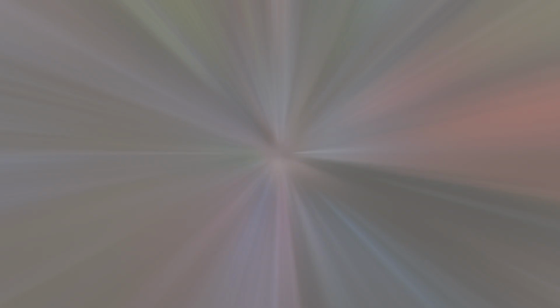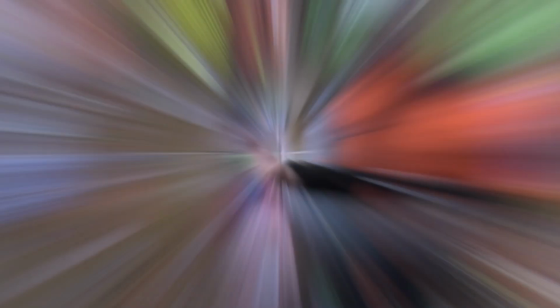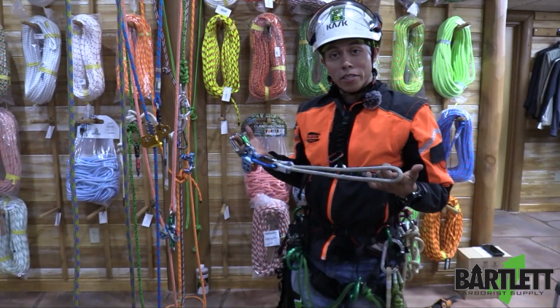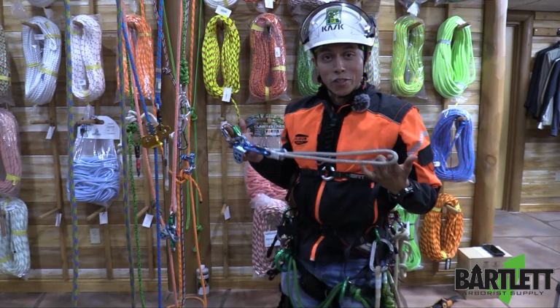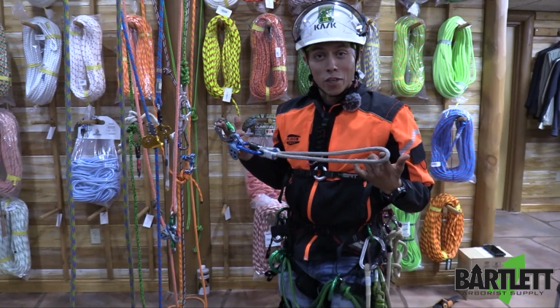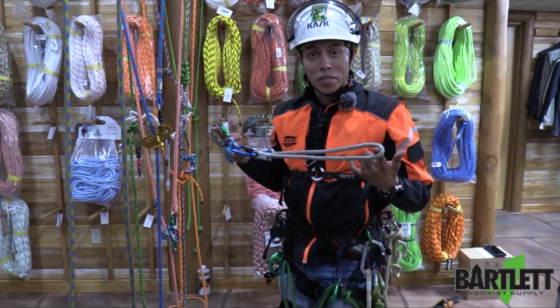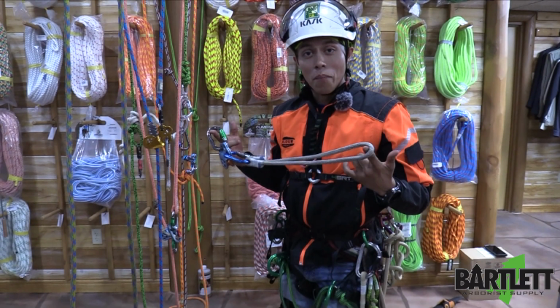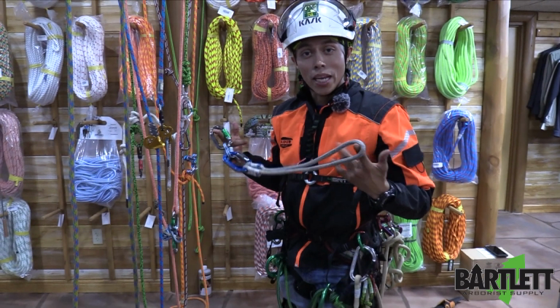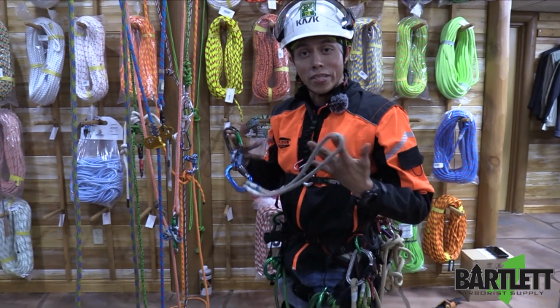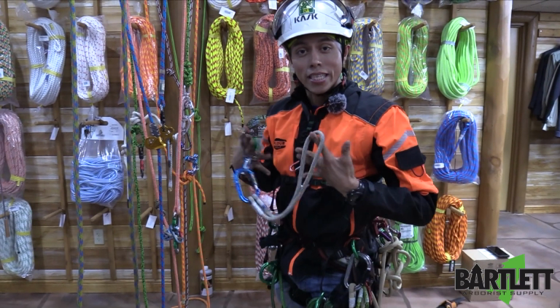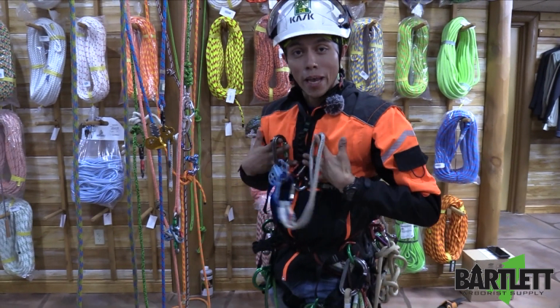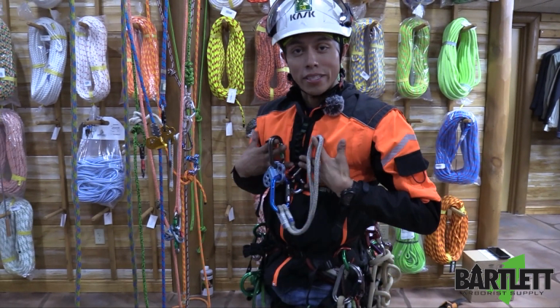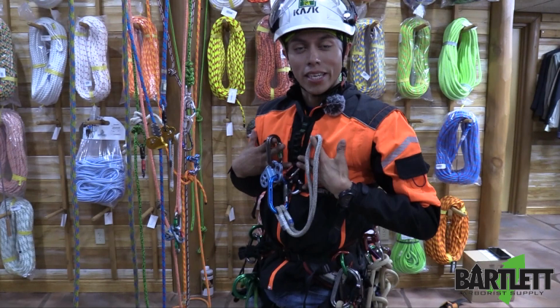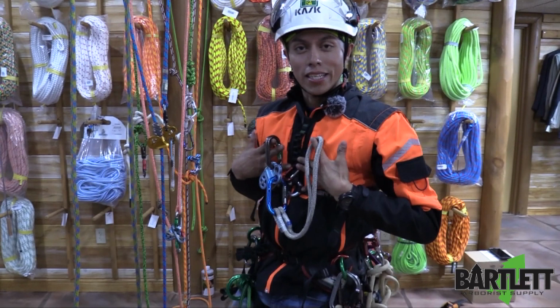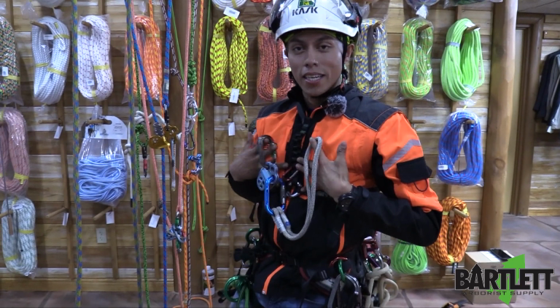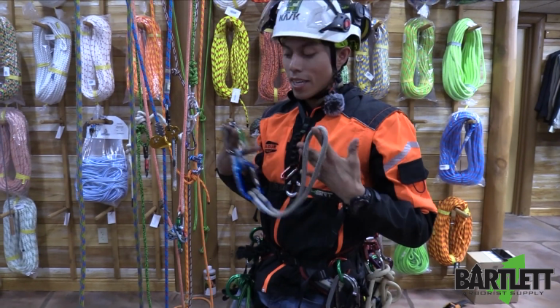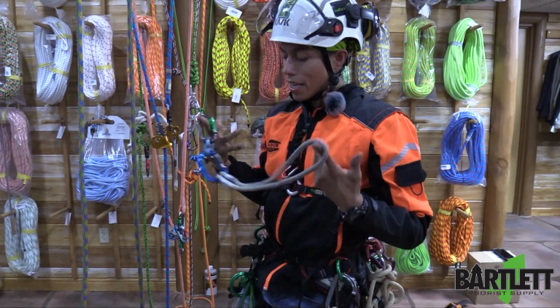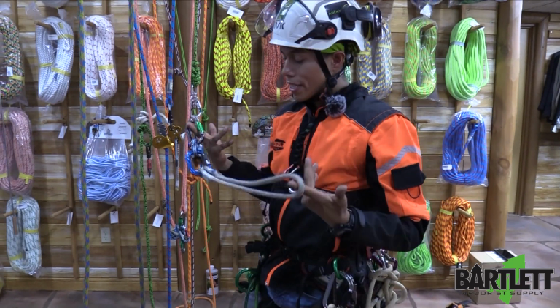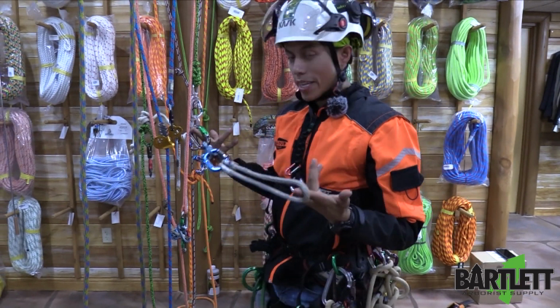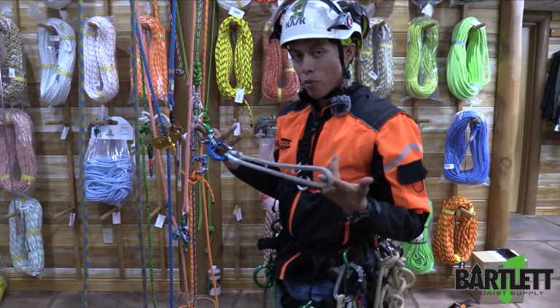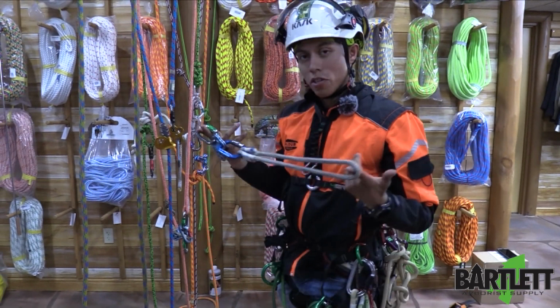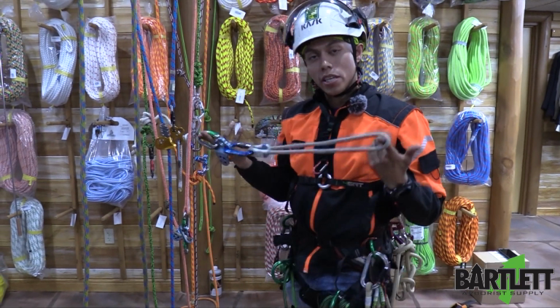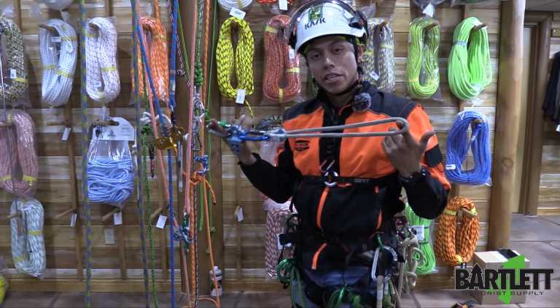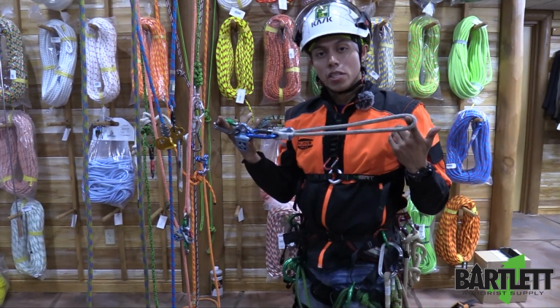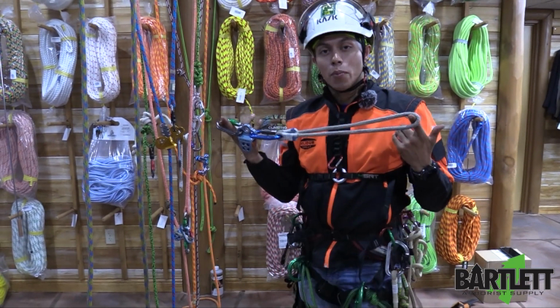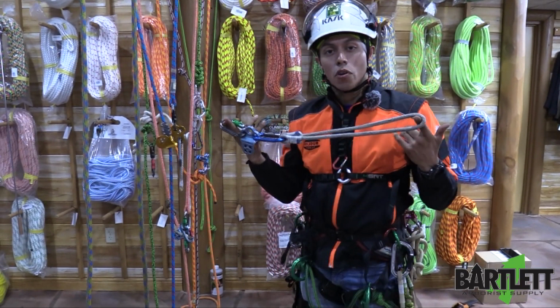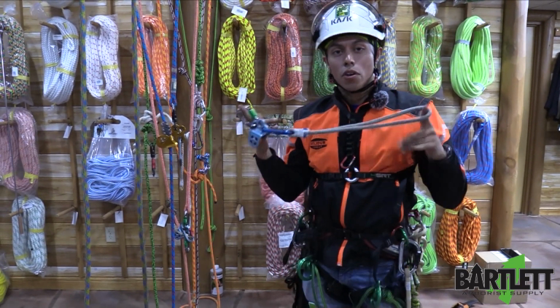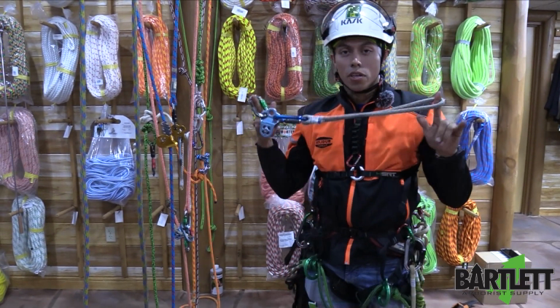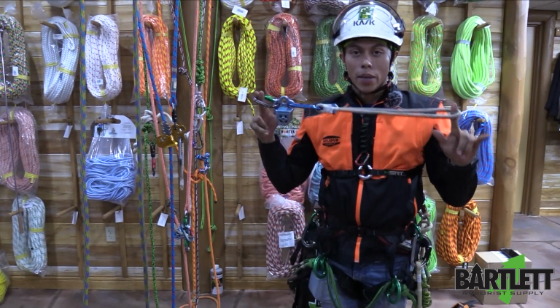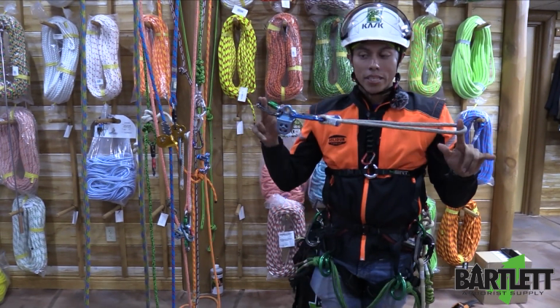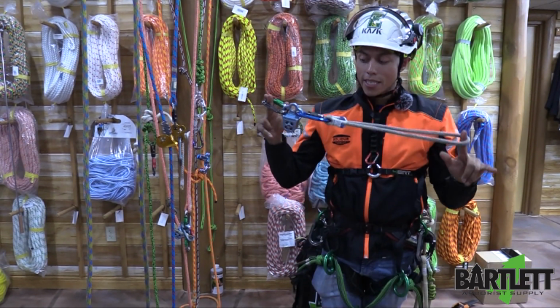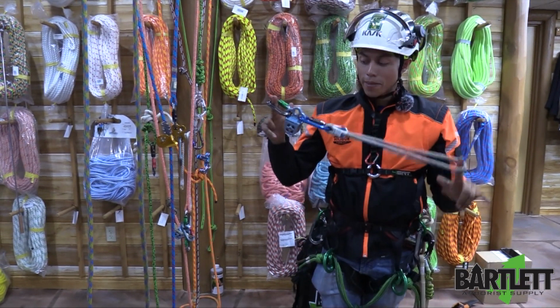Welcome ladies and gentlemen. My name is Abdin Leon and today we're going to look at the Hitch Climber climbing system.